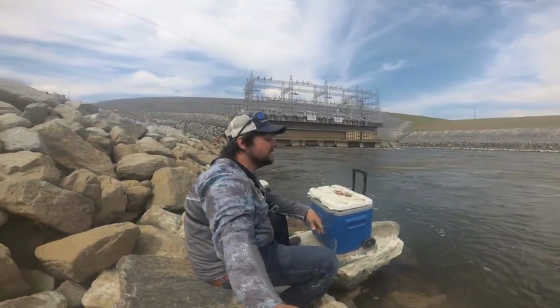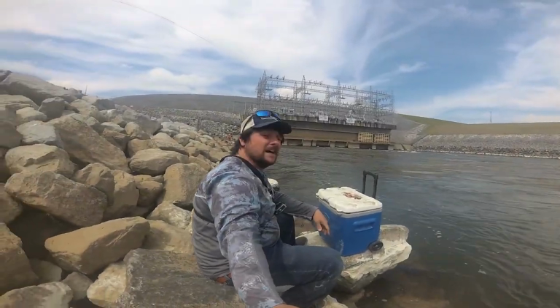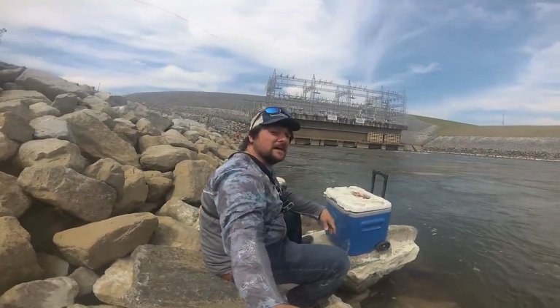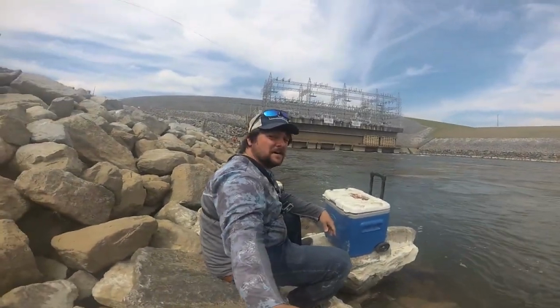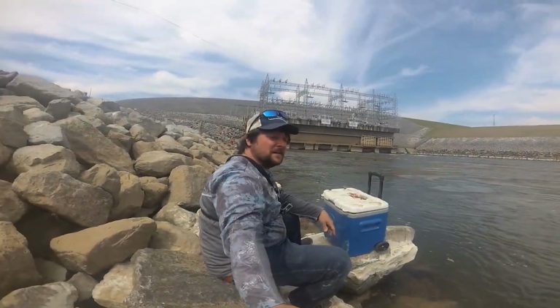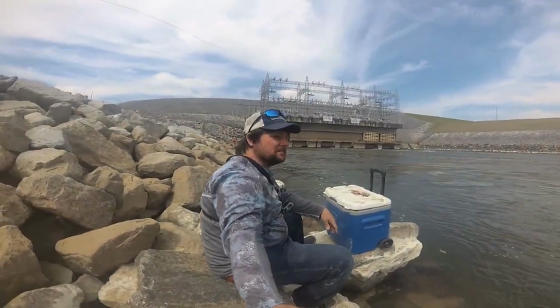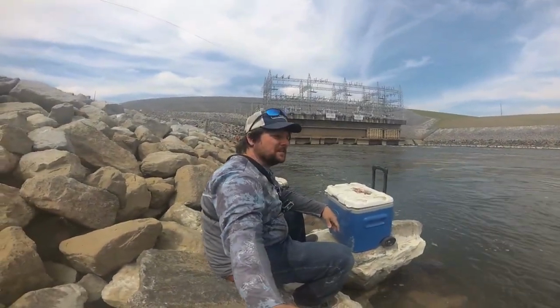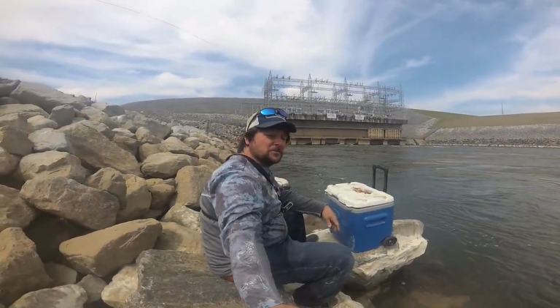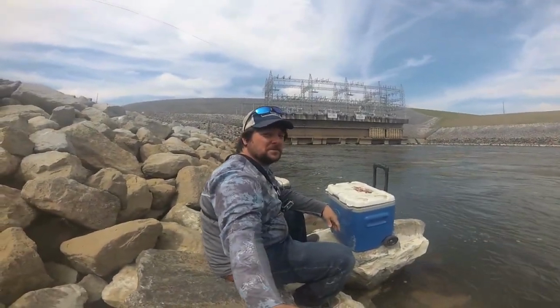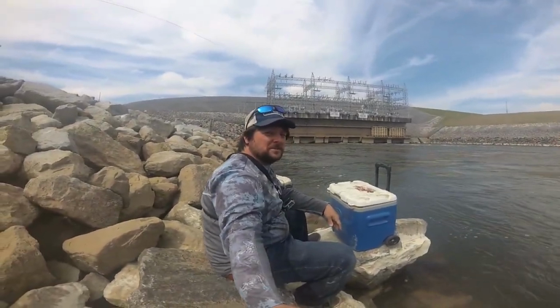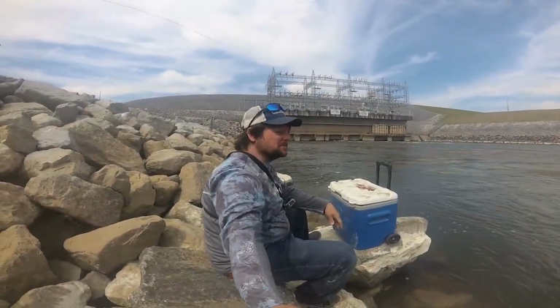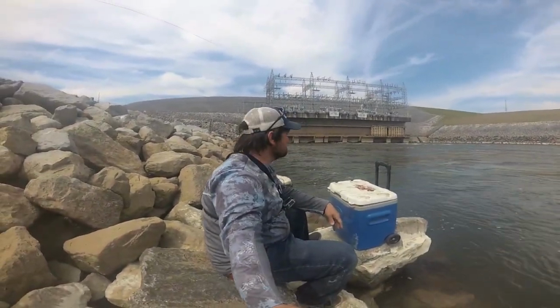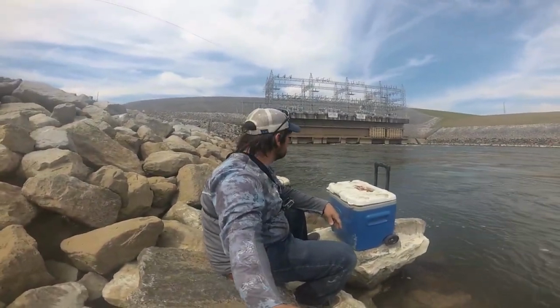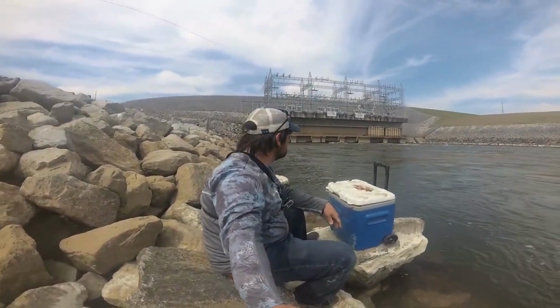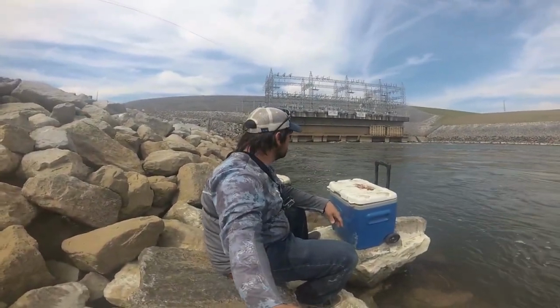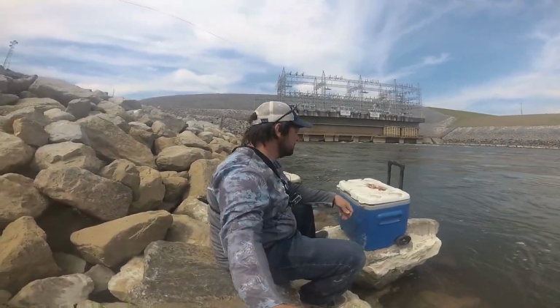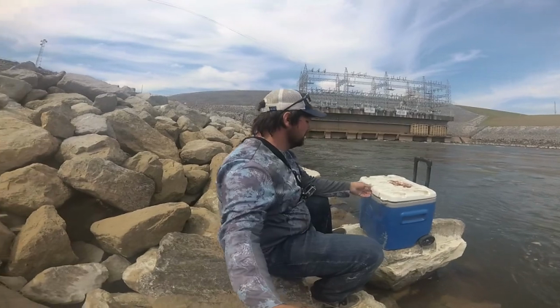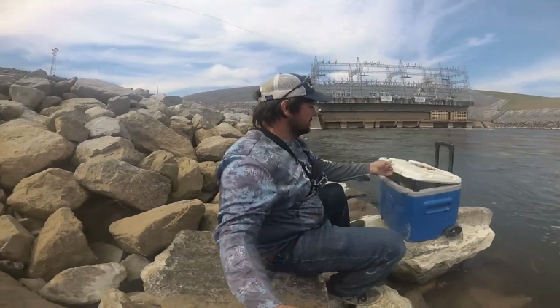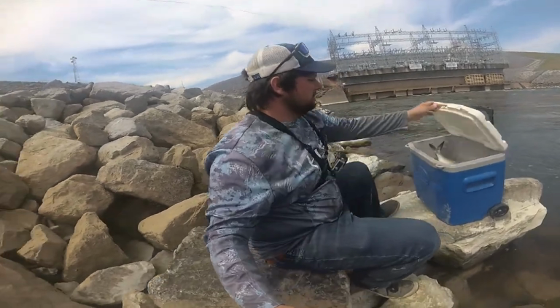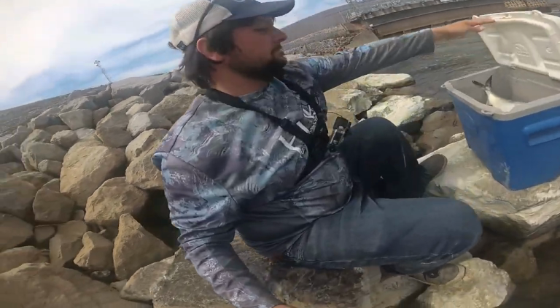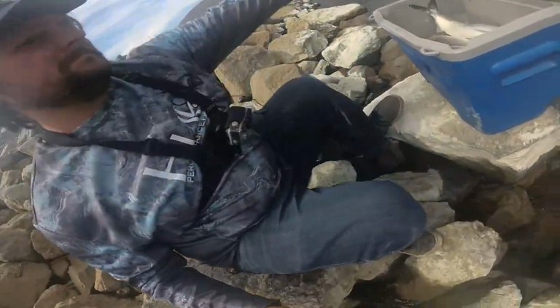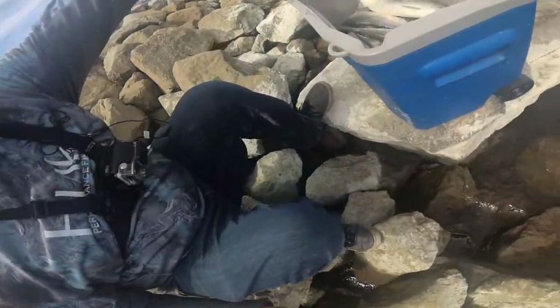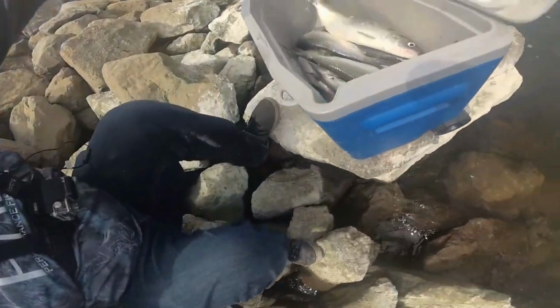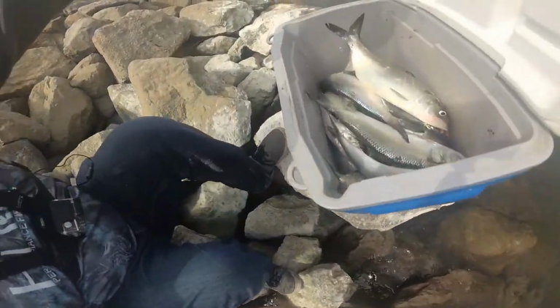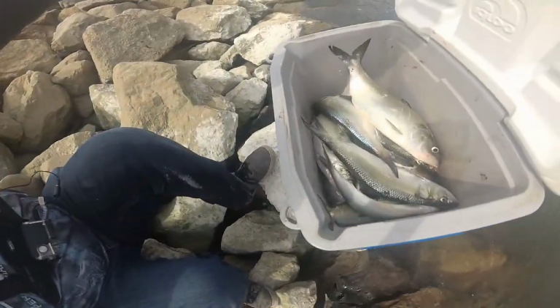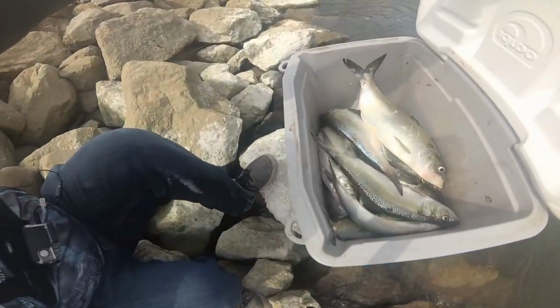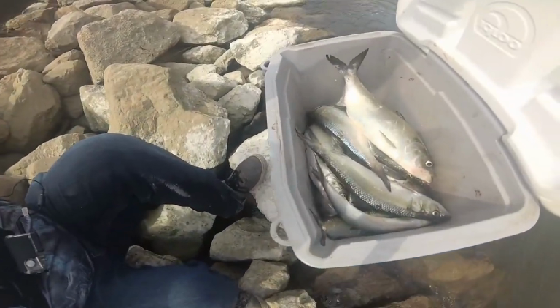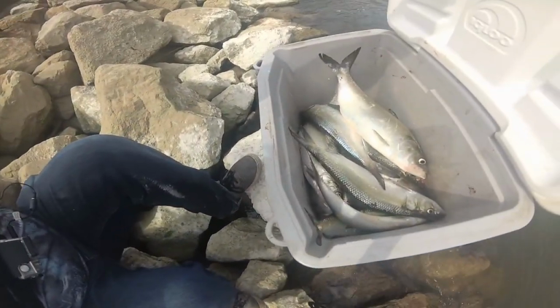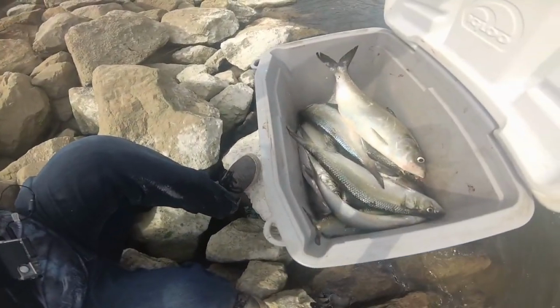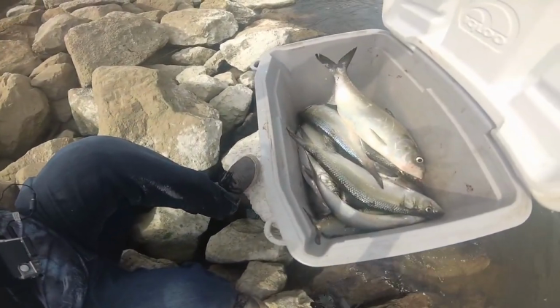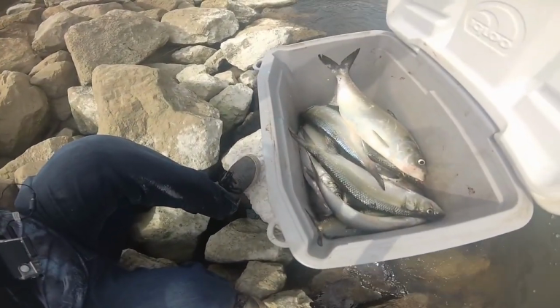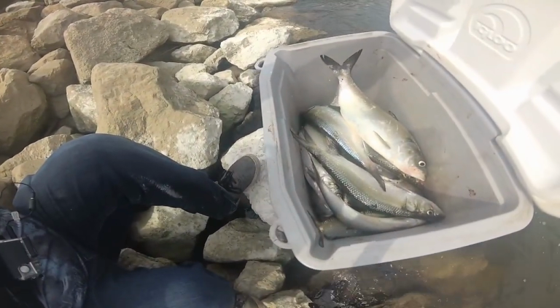I am NOT the ultimate fisherman, but I'm getting there.